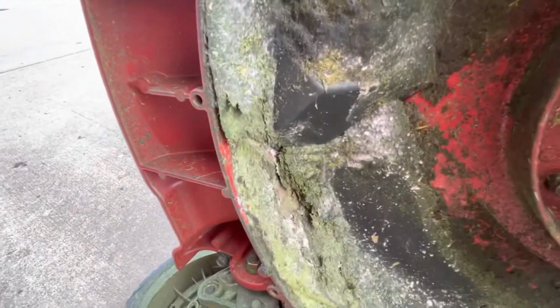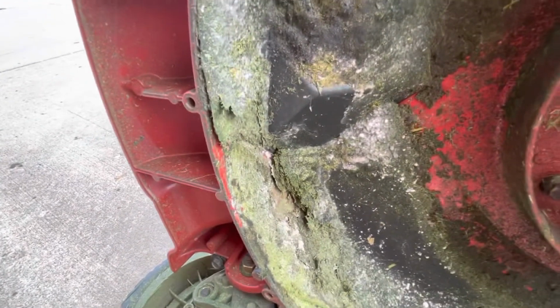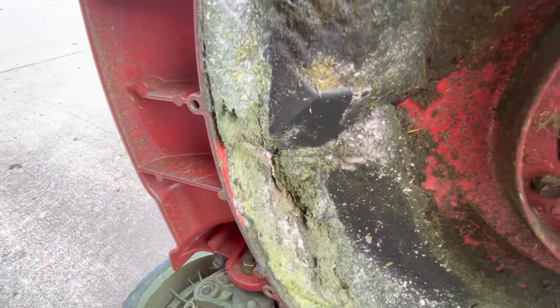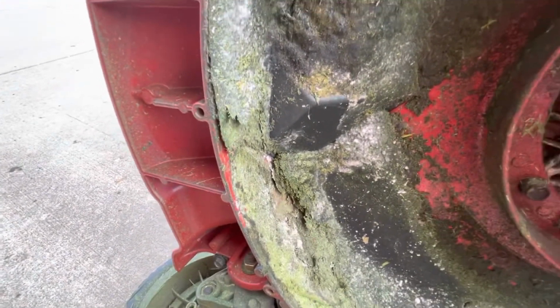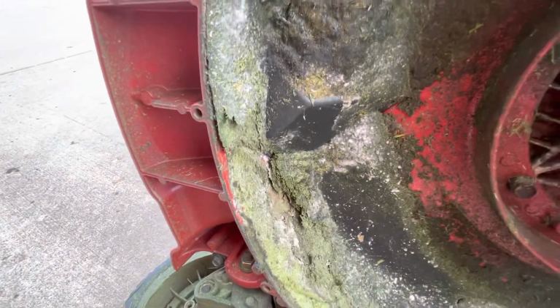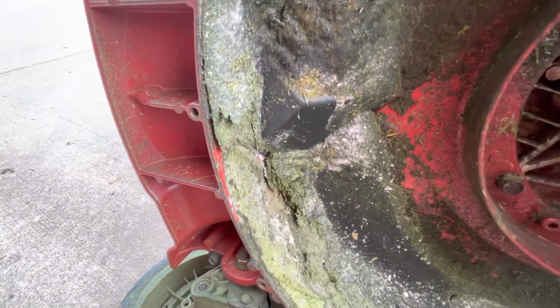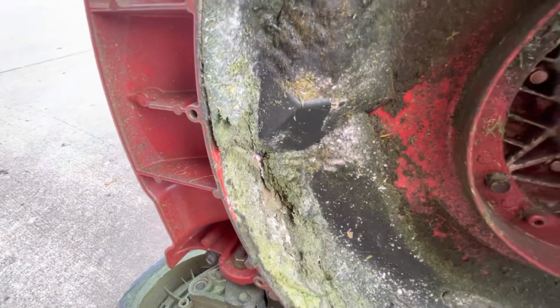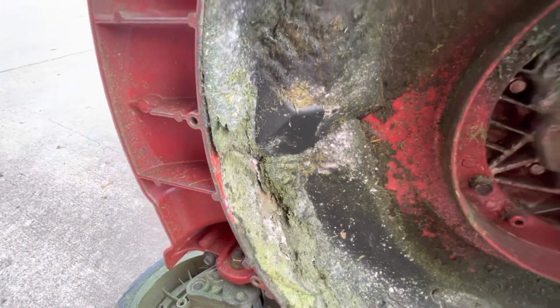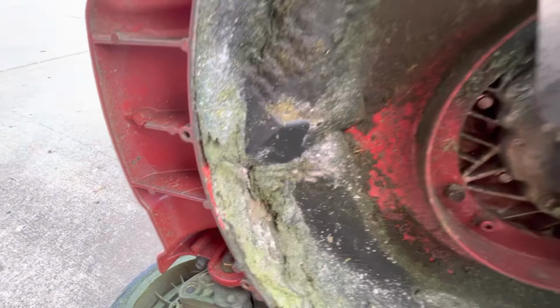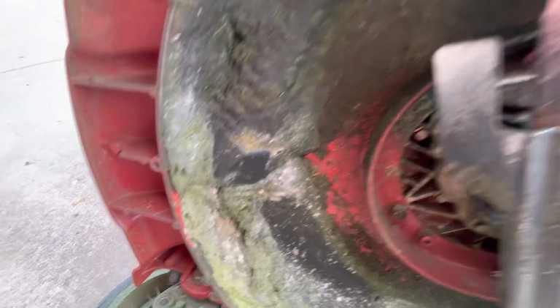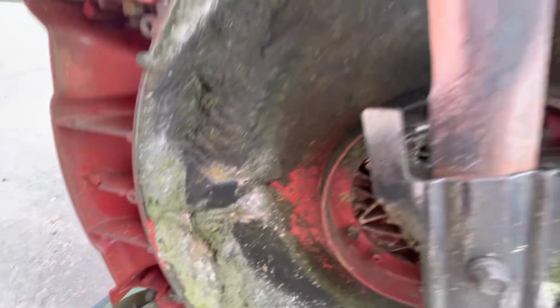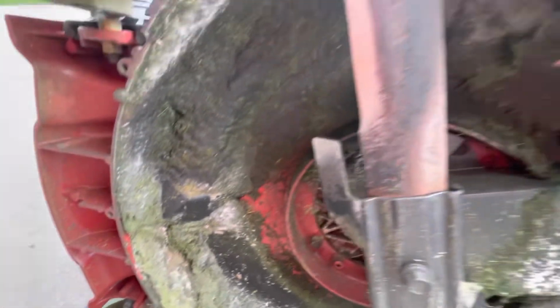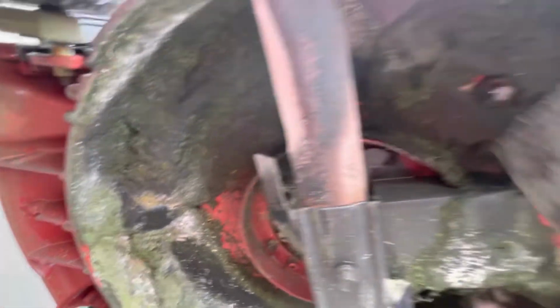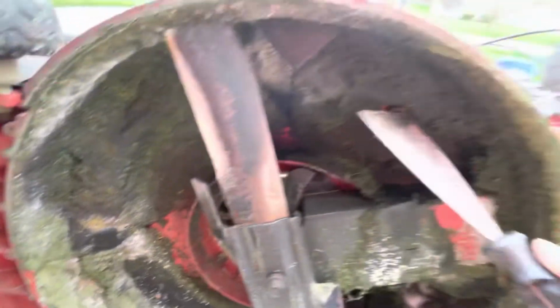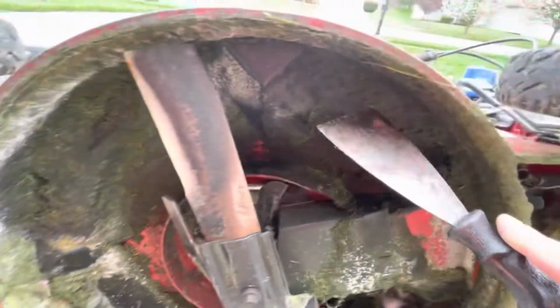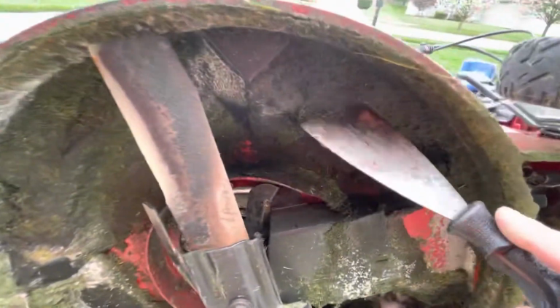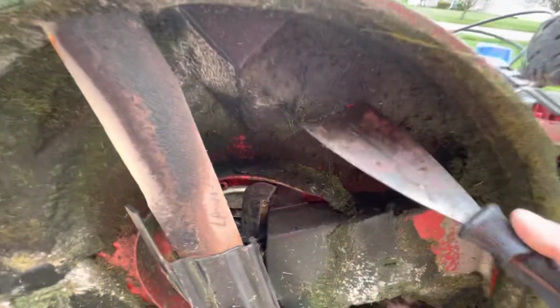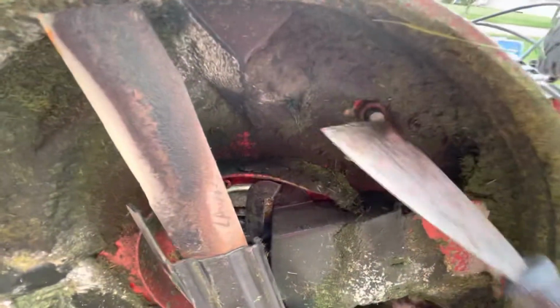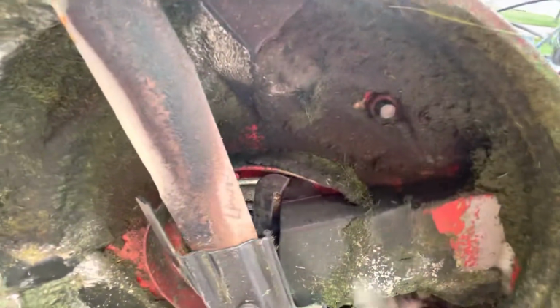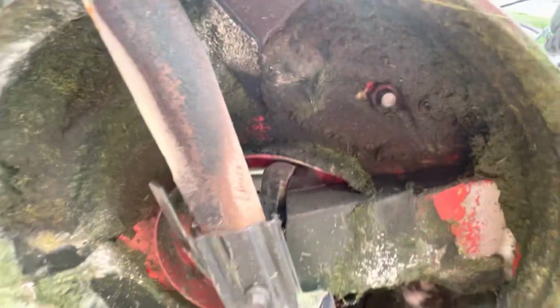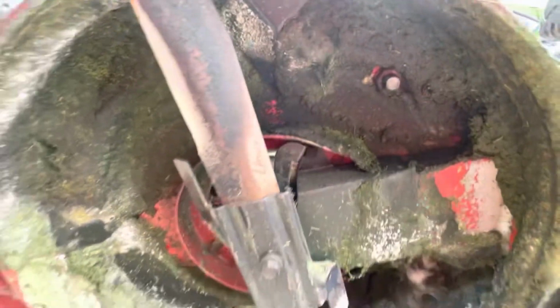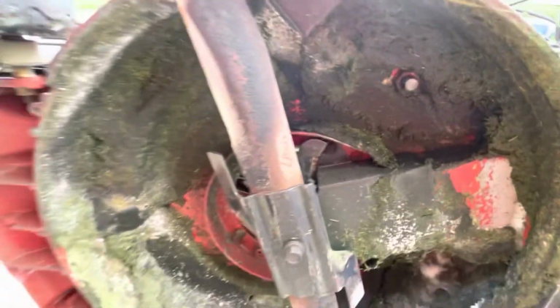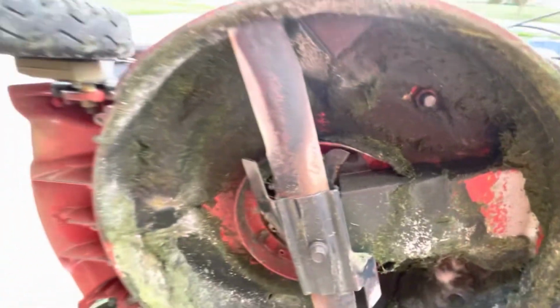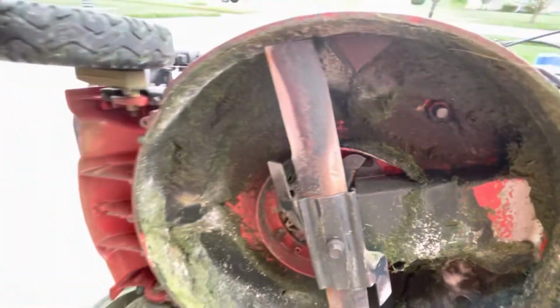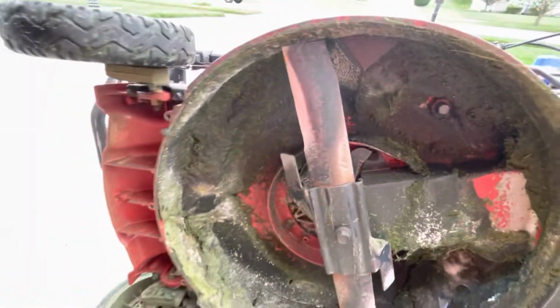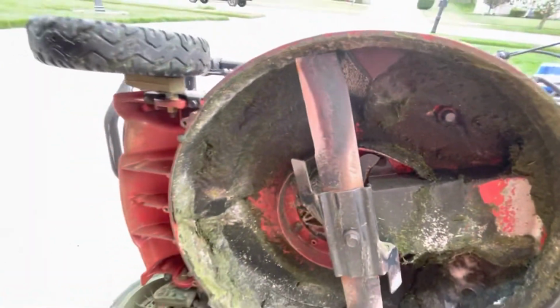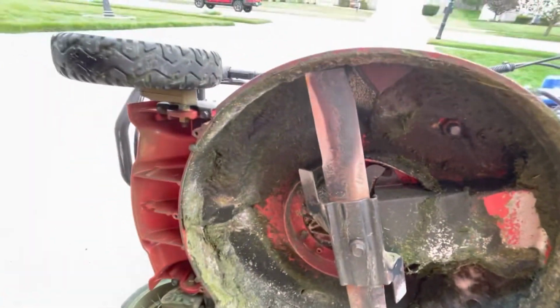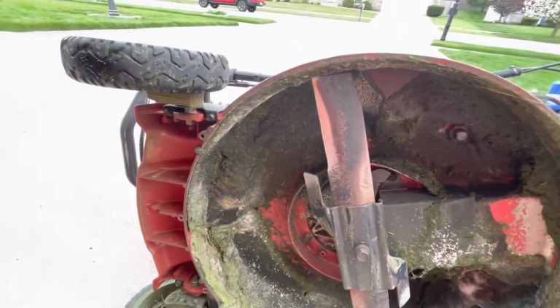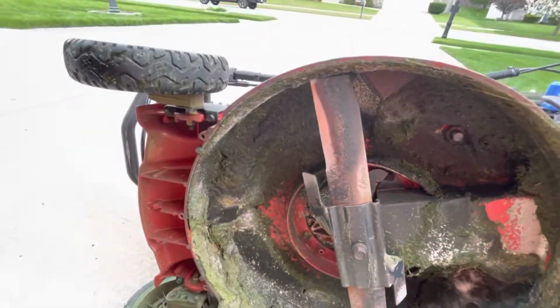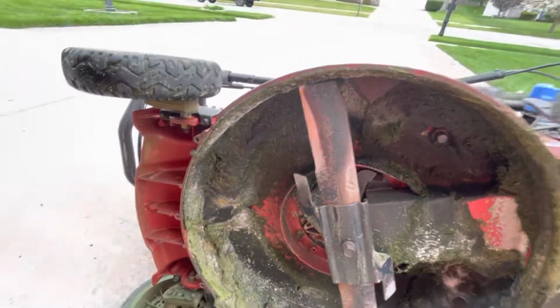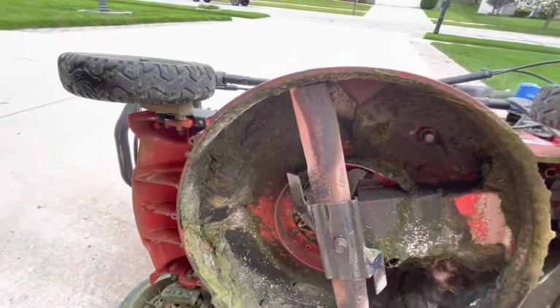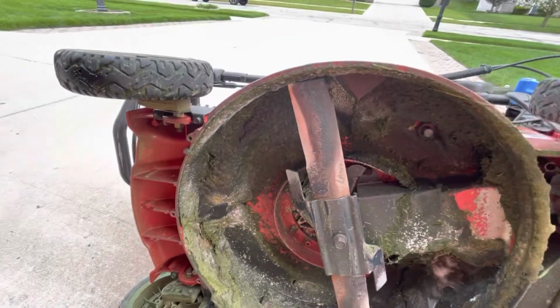The airflow gets messed up. So there's the wash port — use your wash port. Don't be like me.